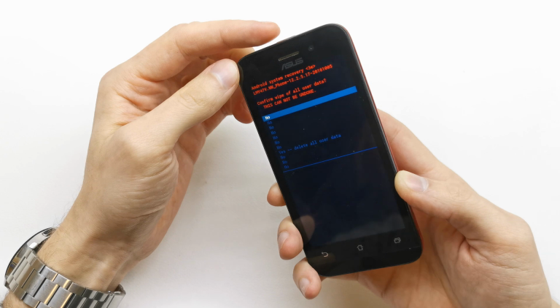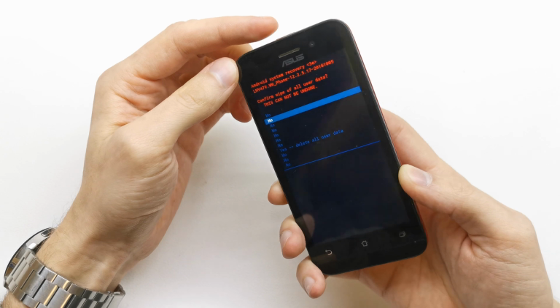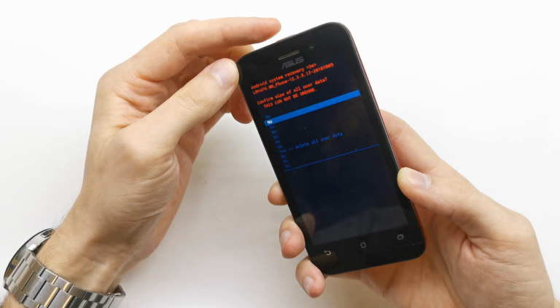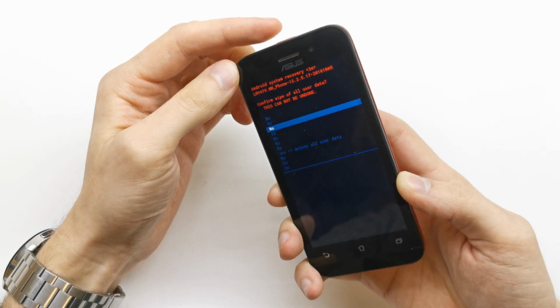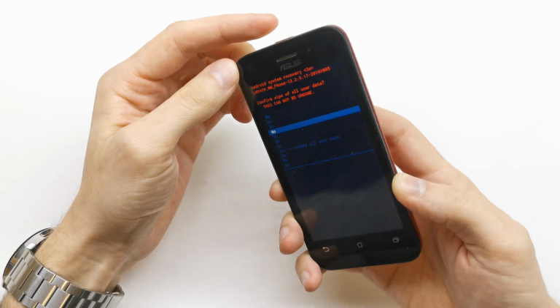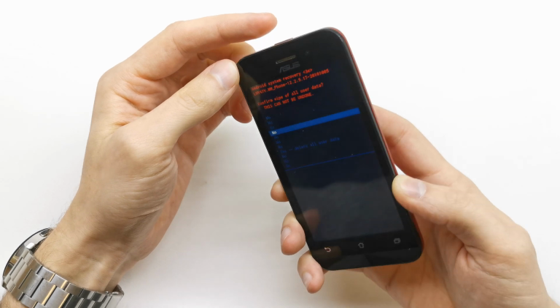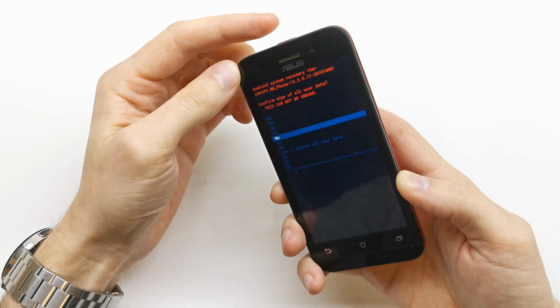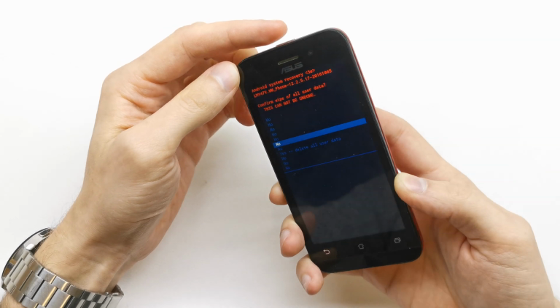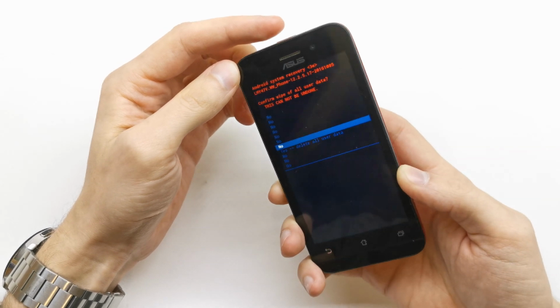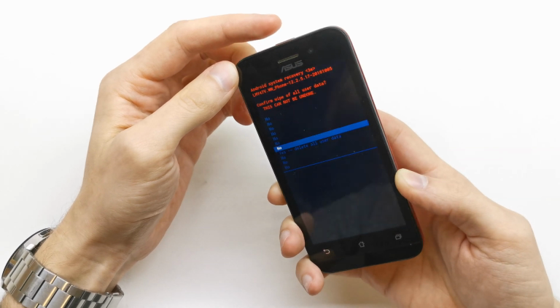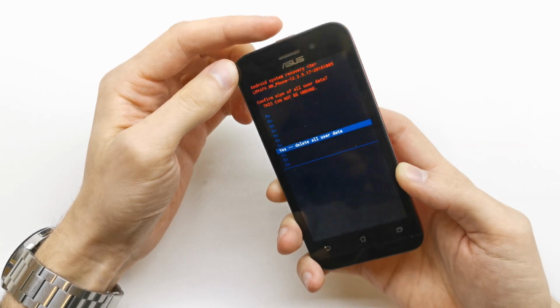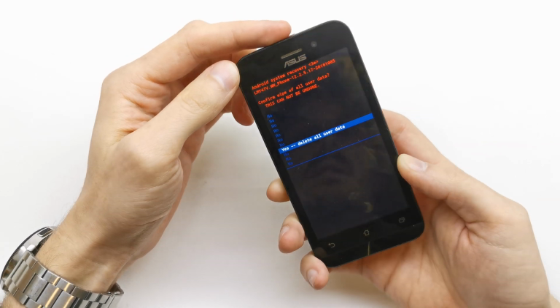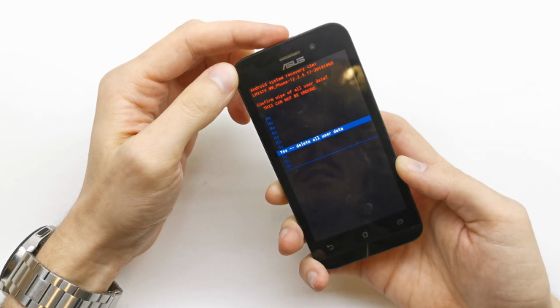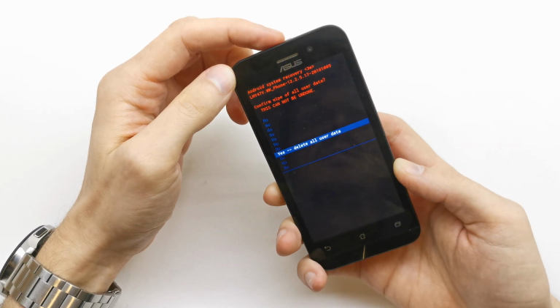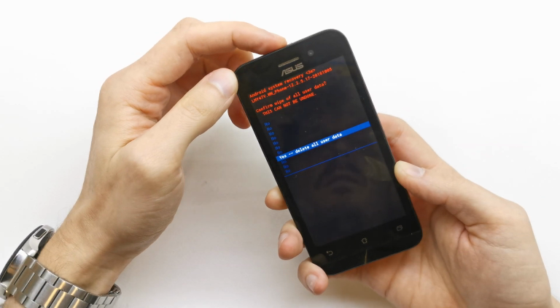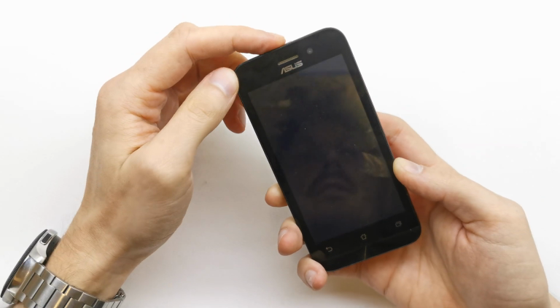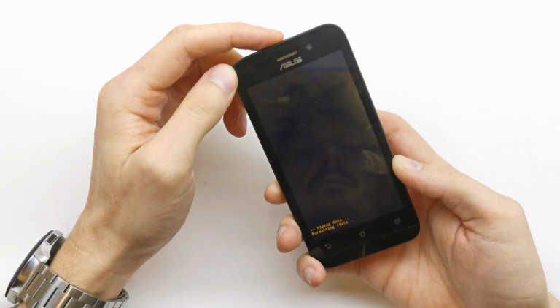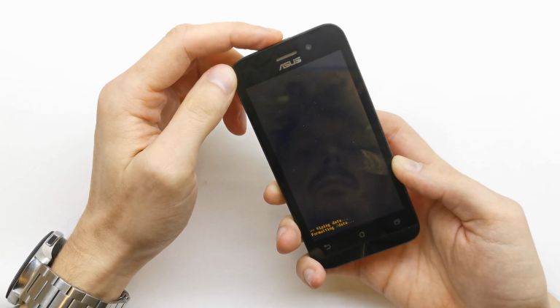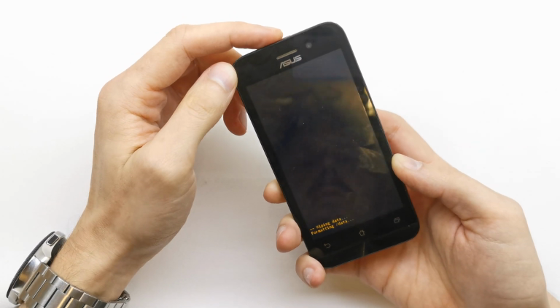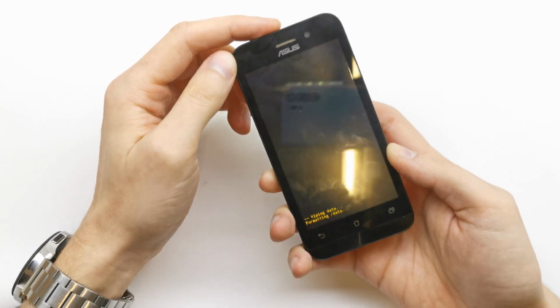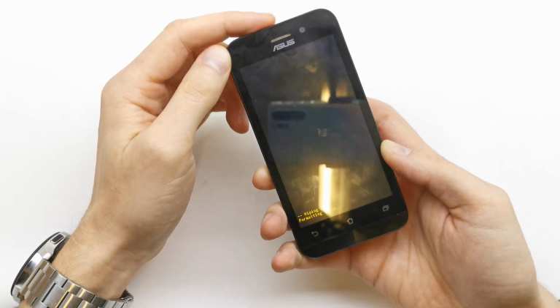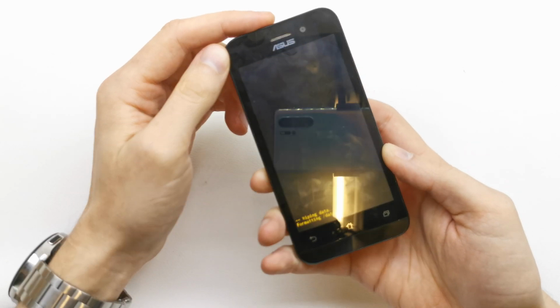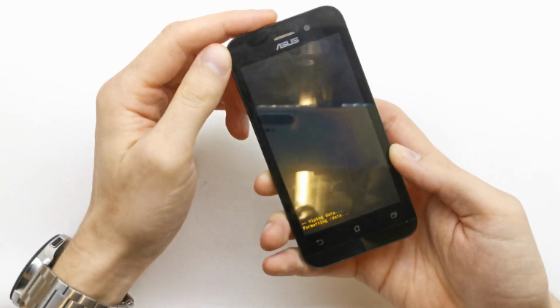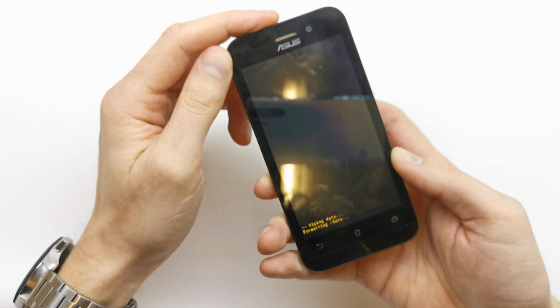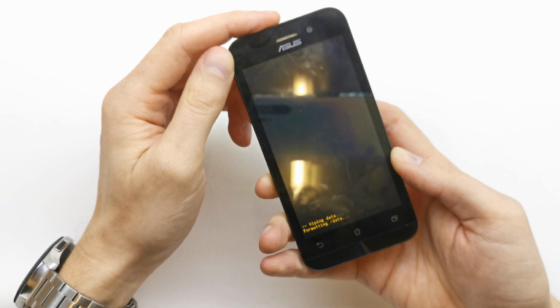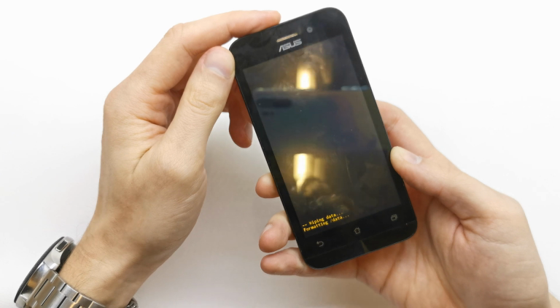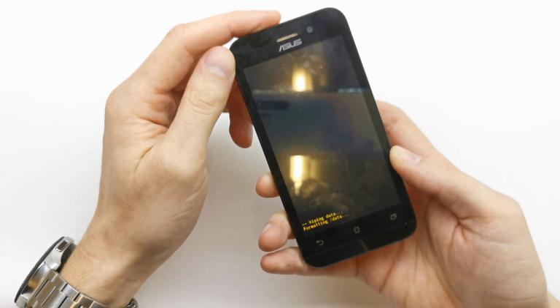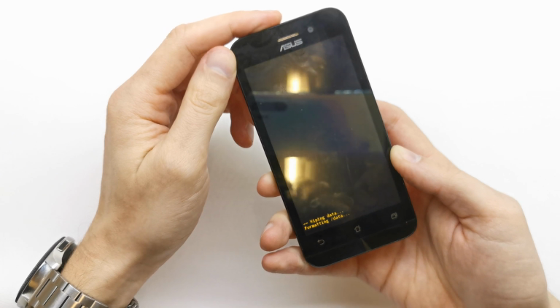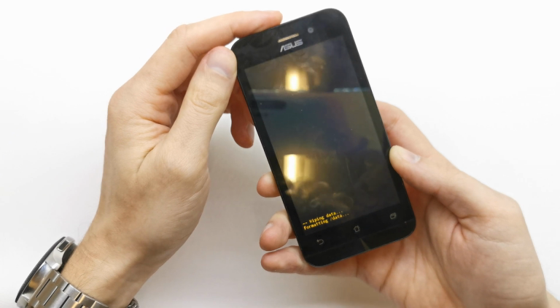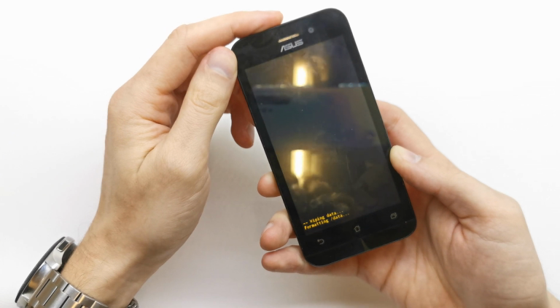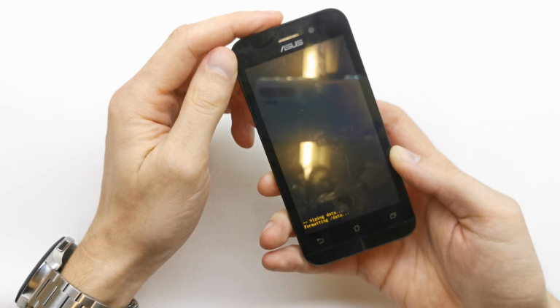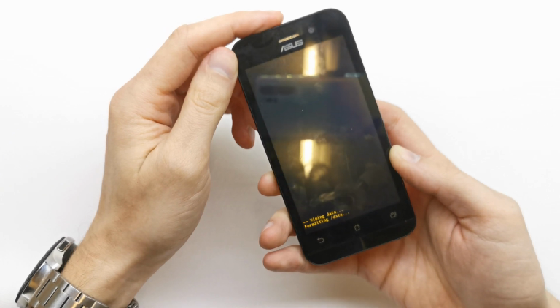Now go down and click on yes by pressing power. The phone is formatting data now.